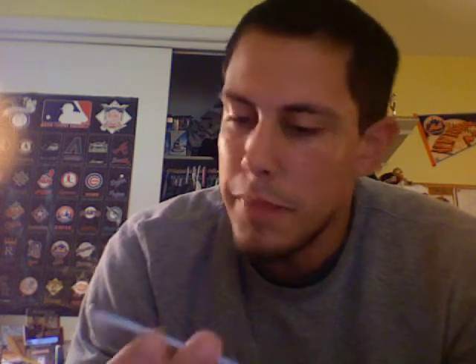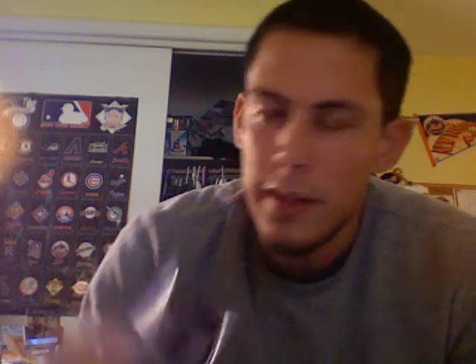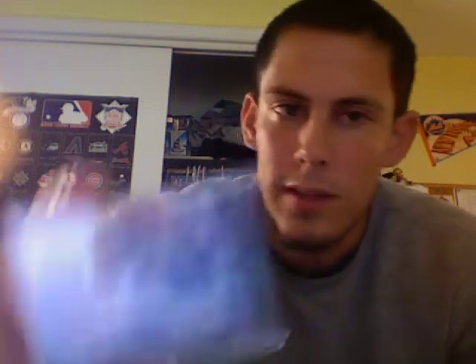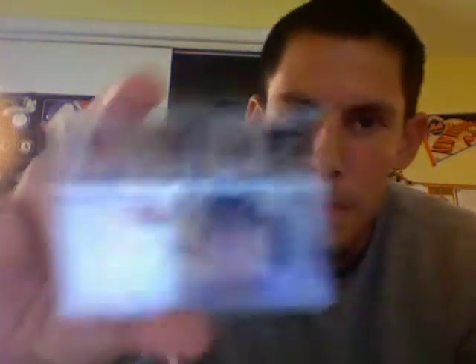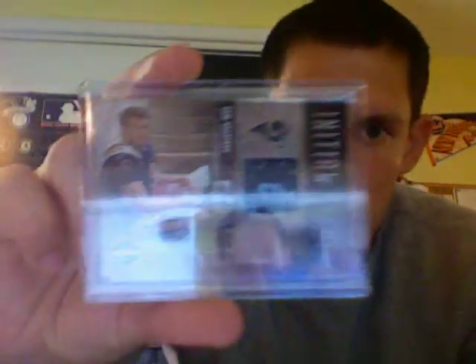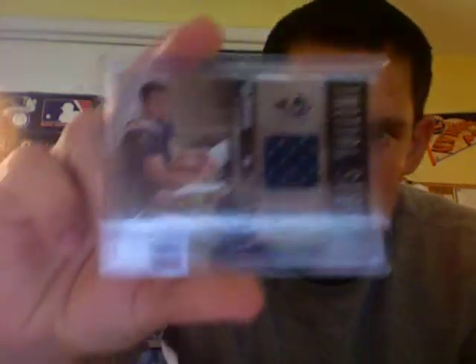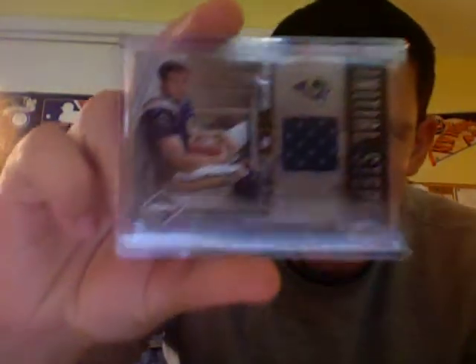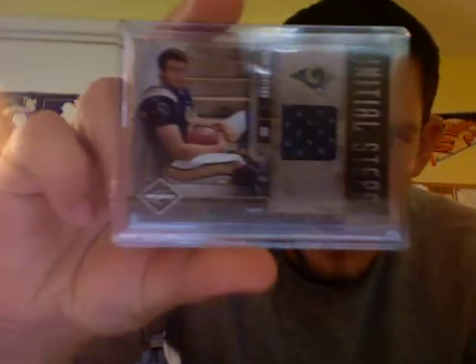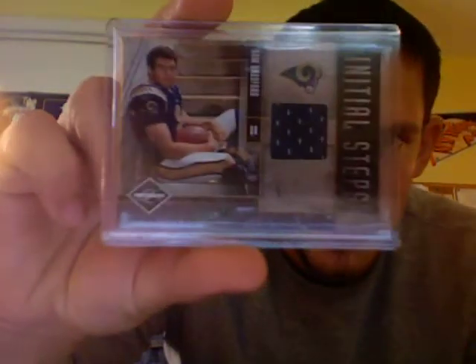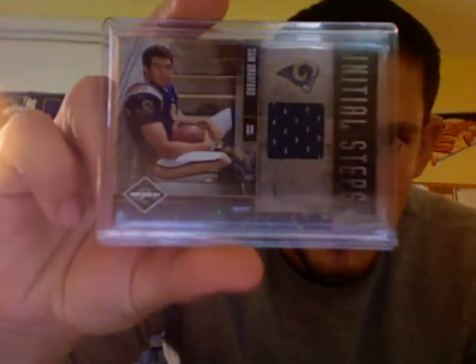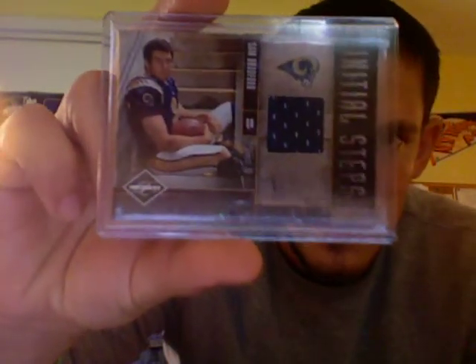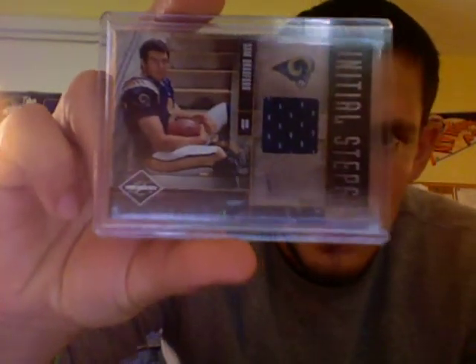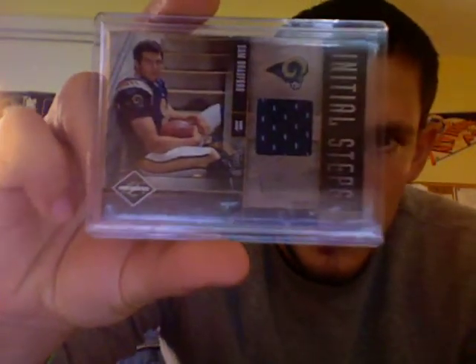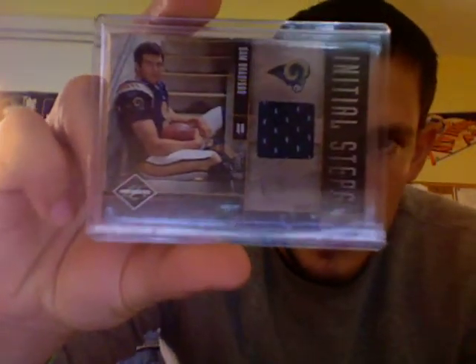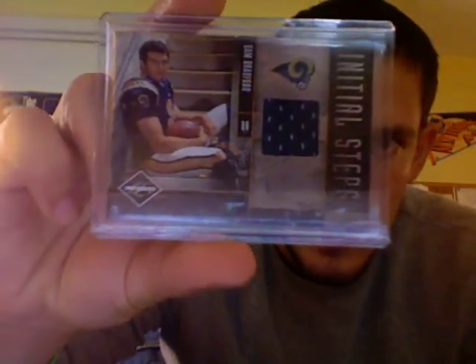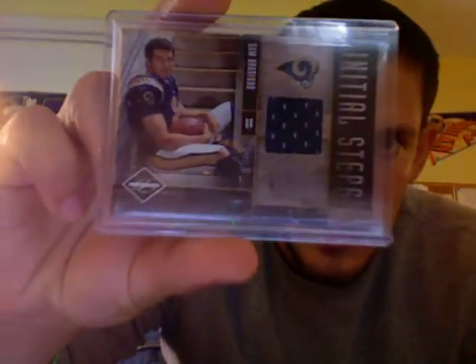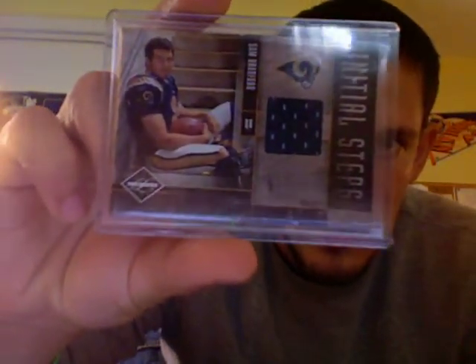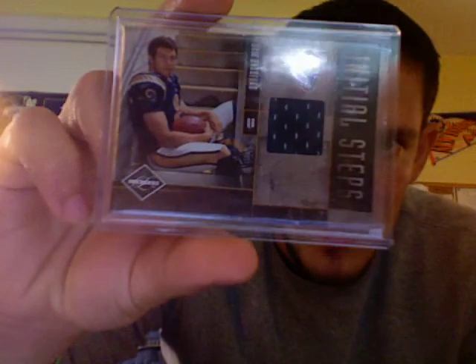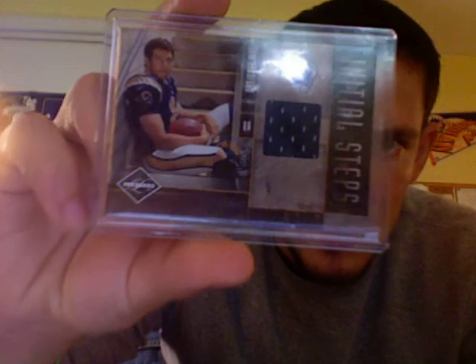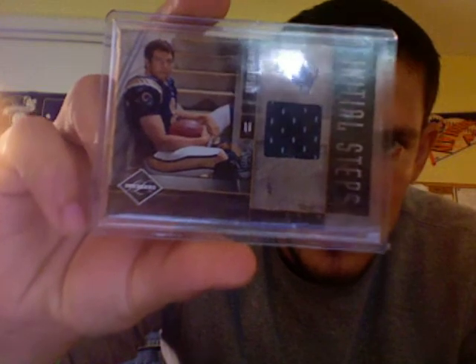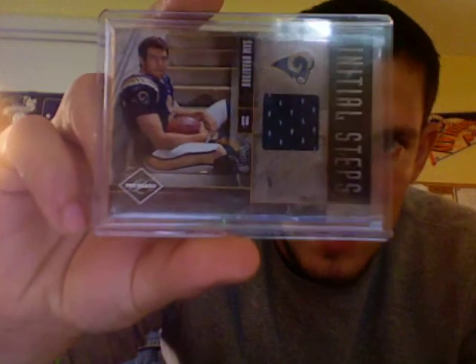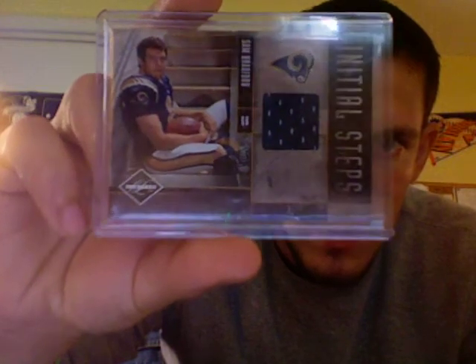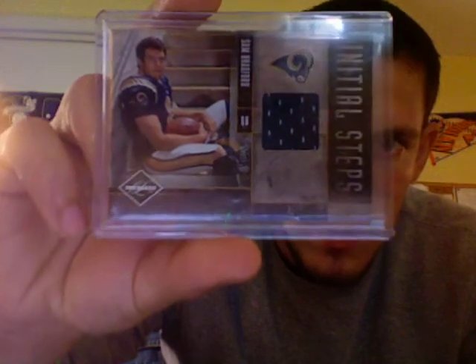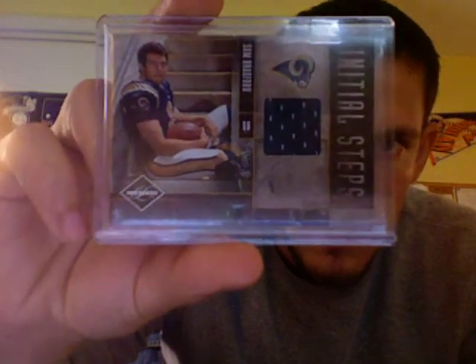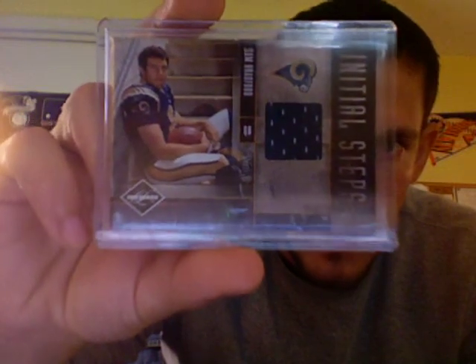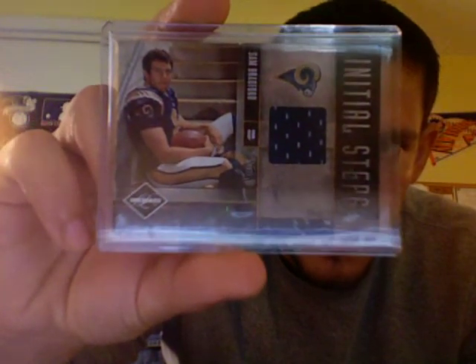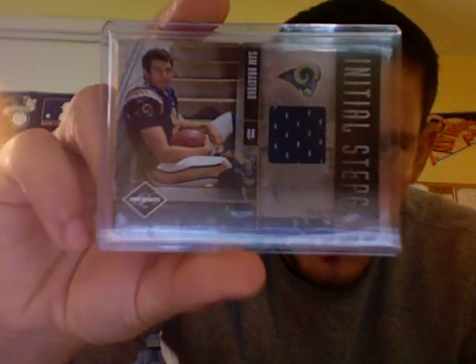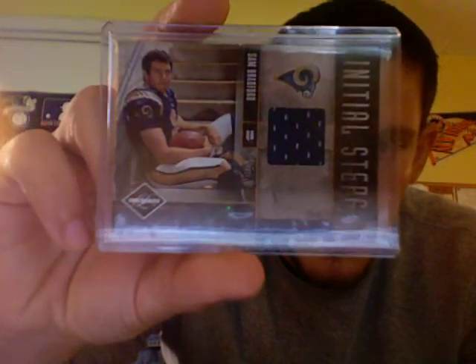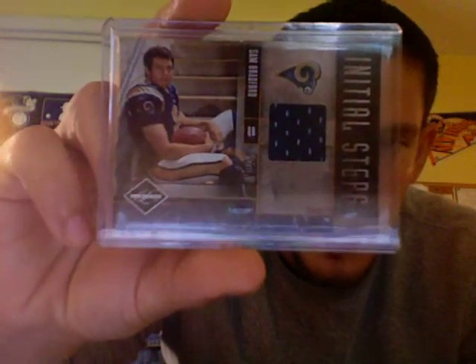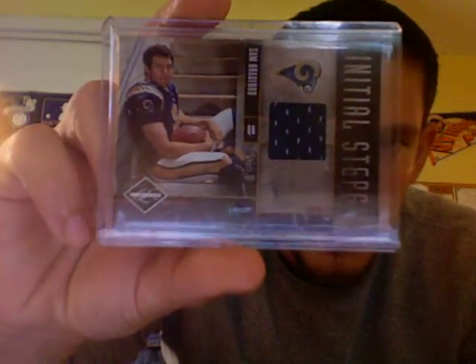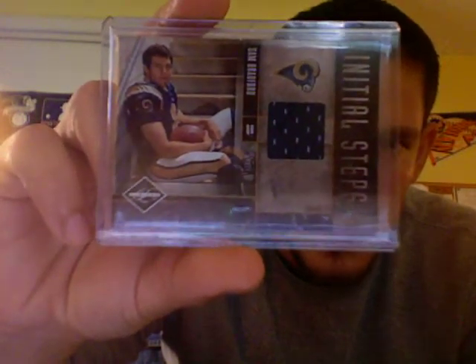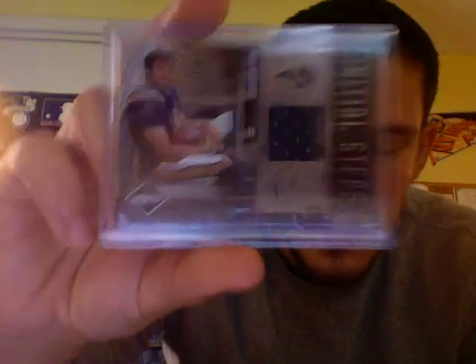Picked this up for my Sam Bradford PC — an Initial Steps jersey numbered out of 99 from Limited.